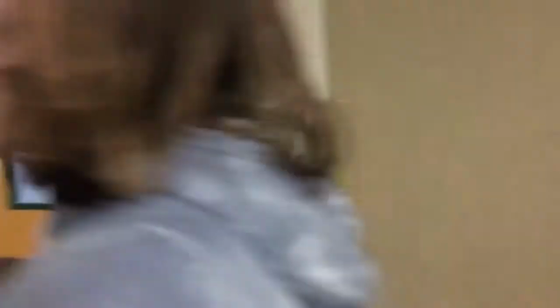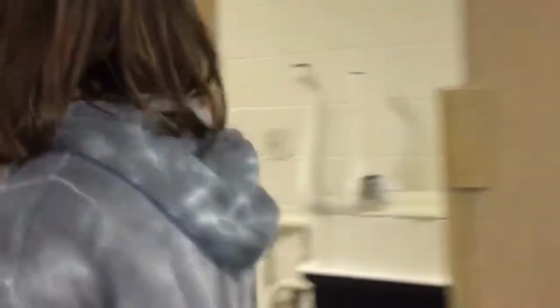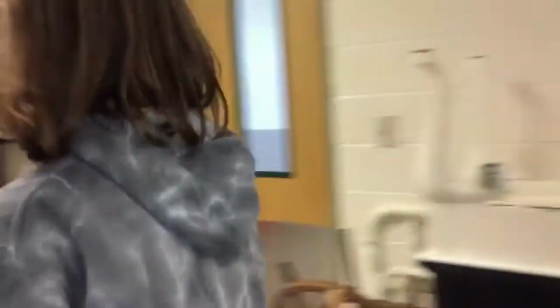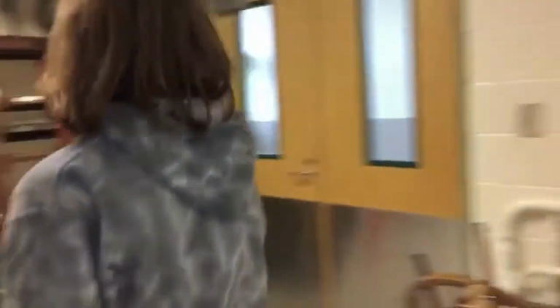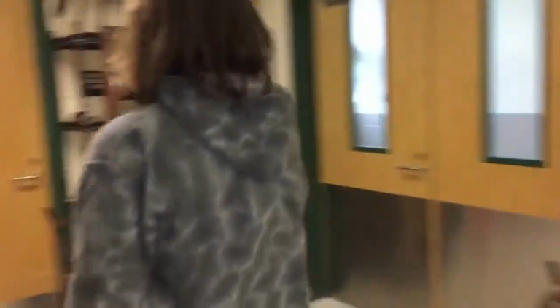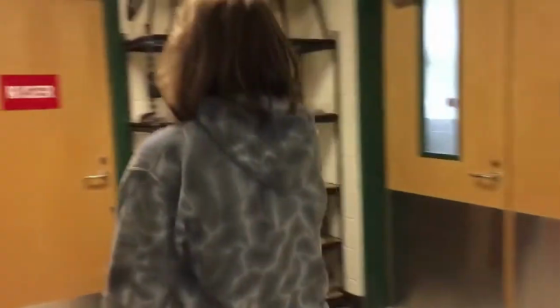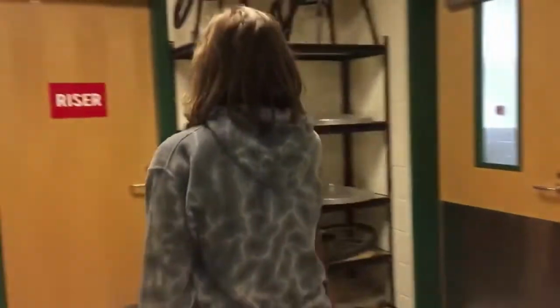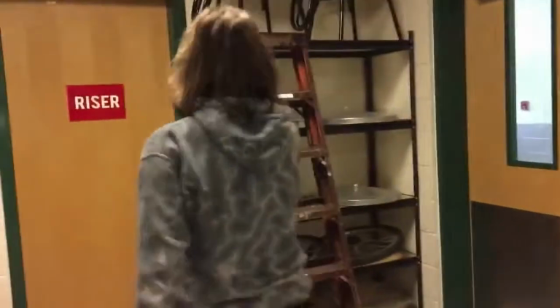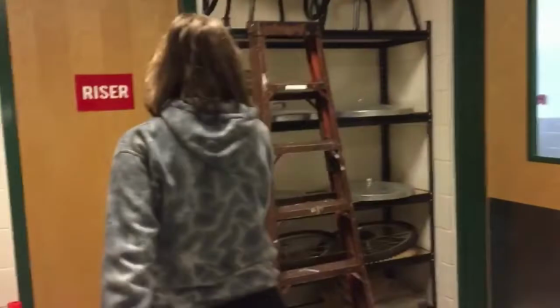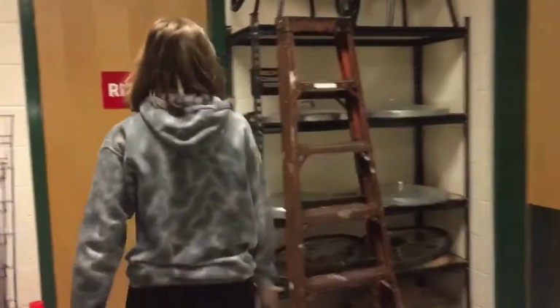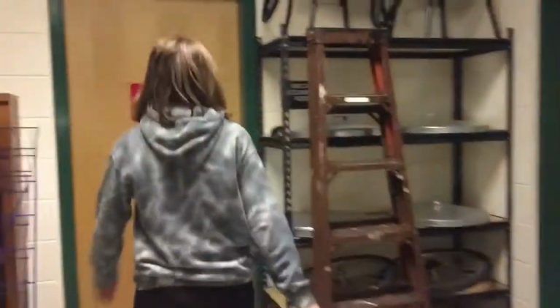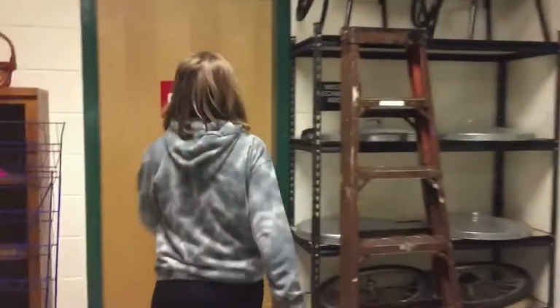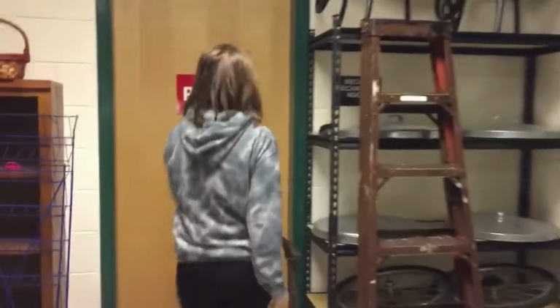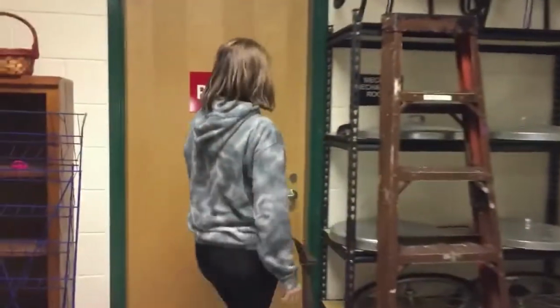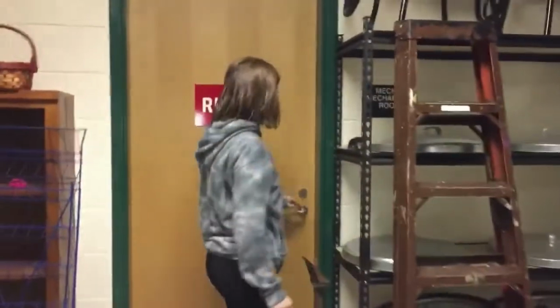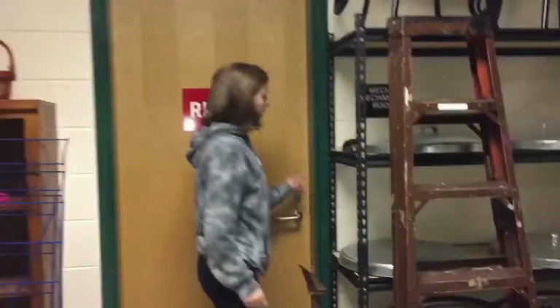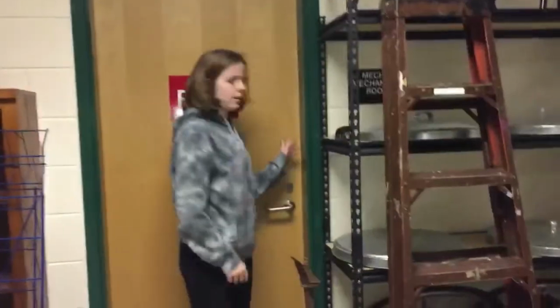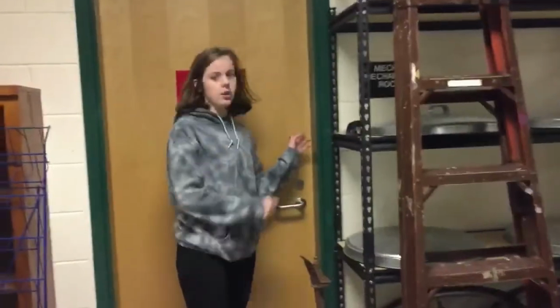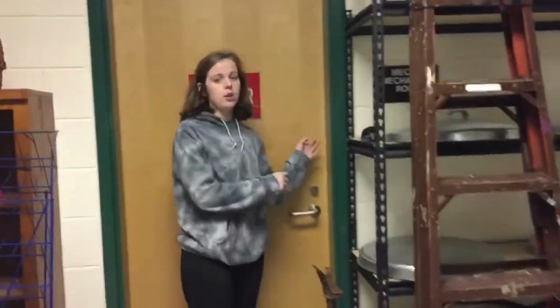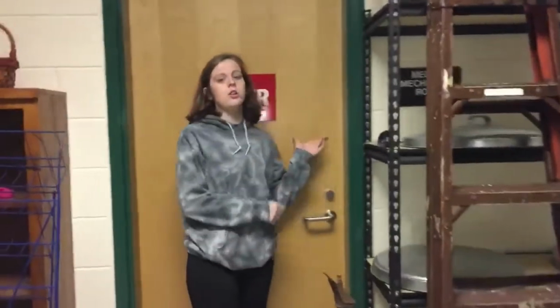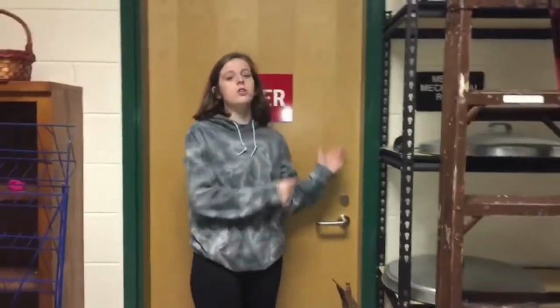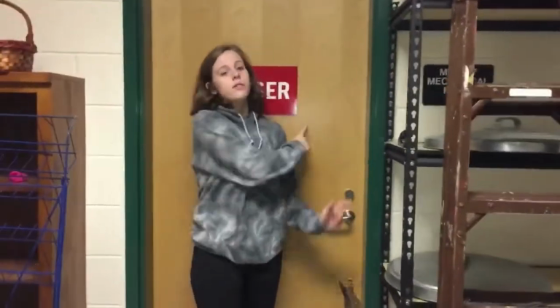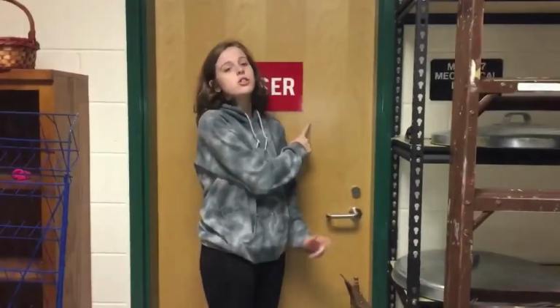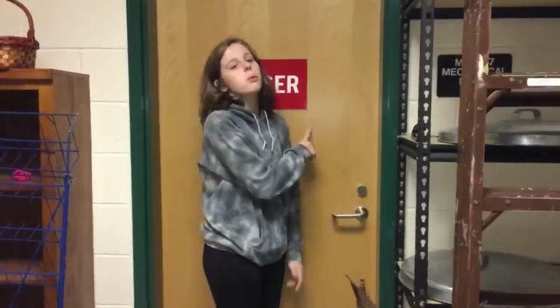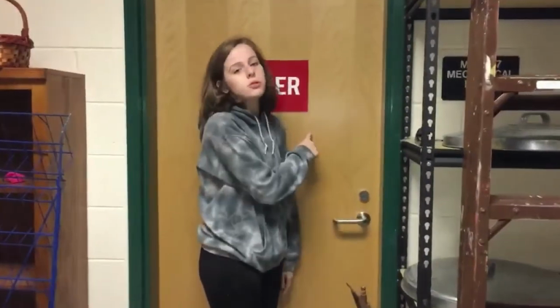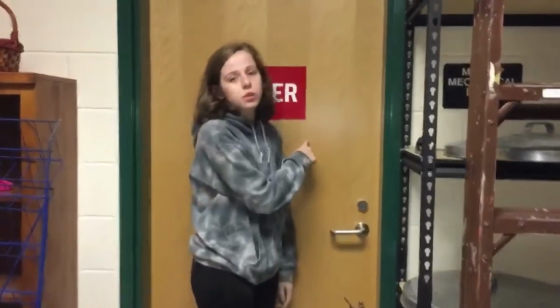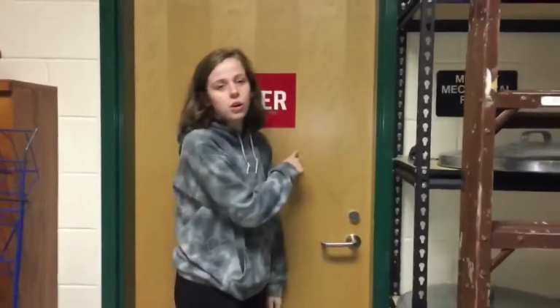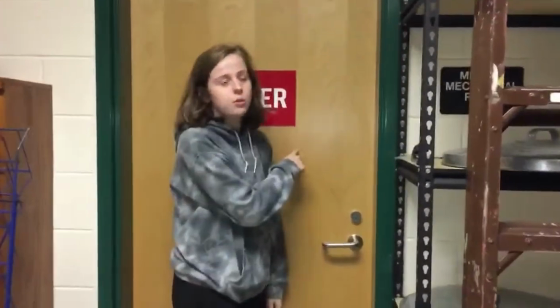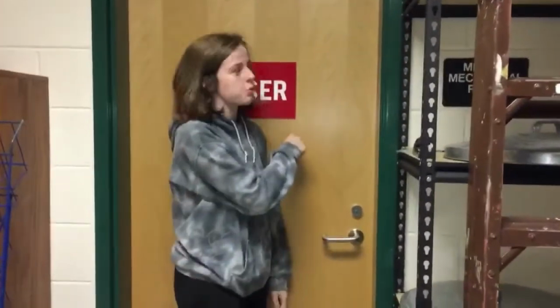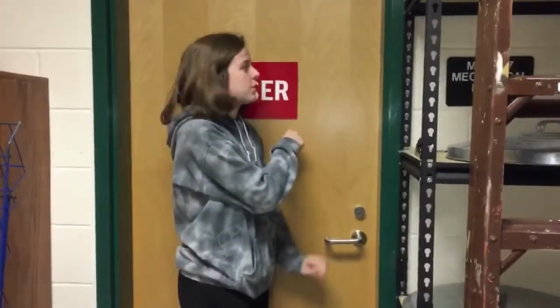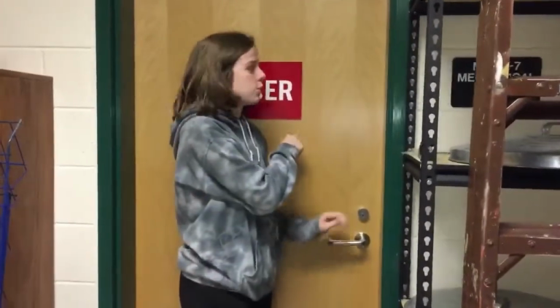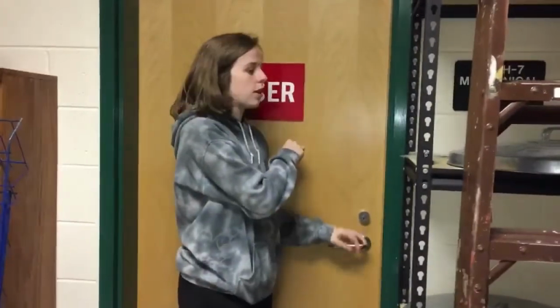This door — it's usually locked, but you're never supposed to go through this door.